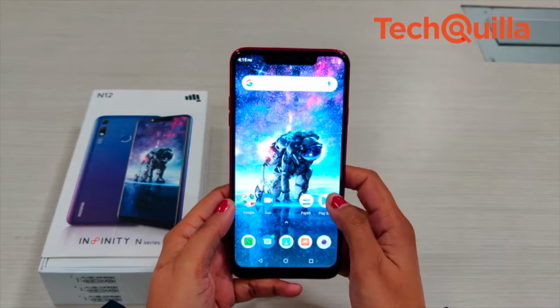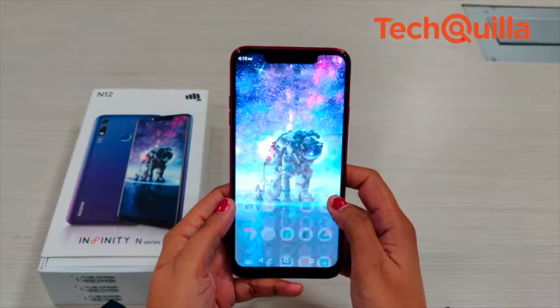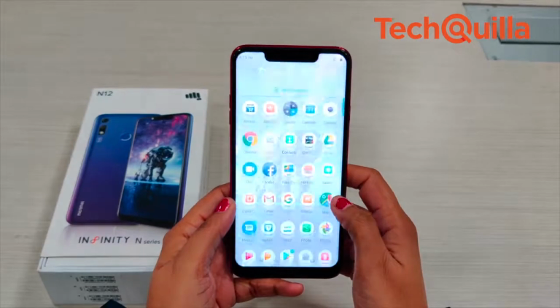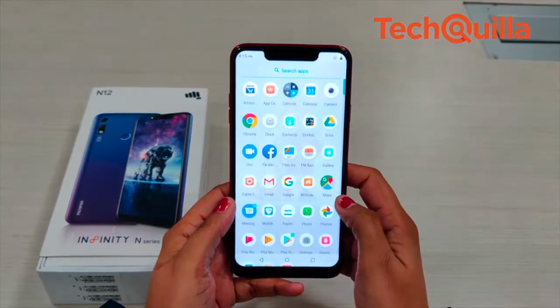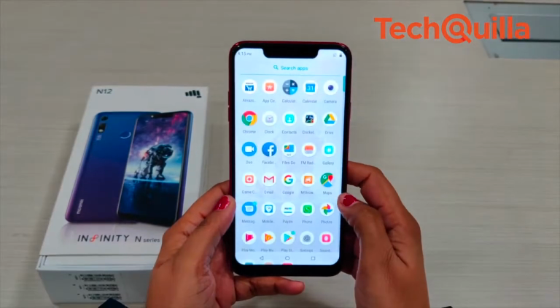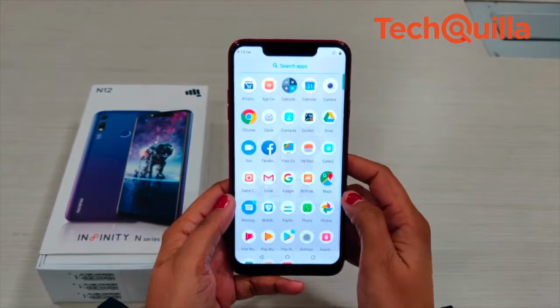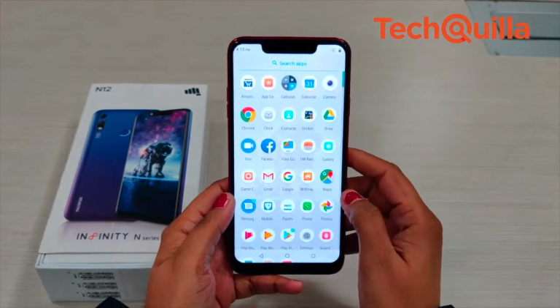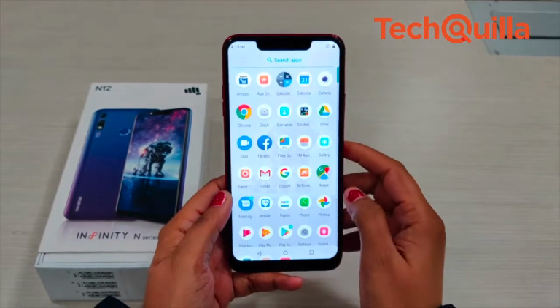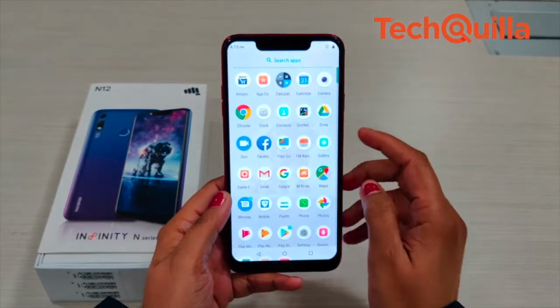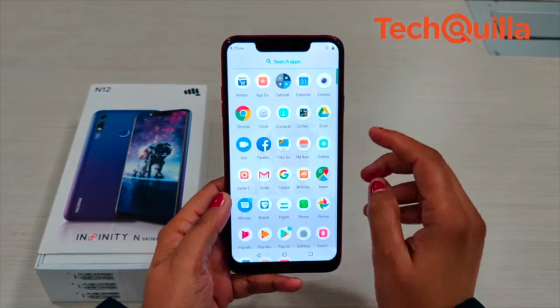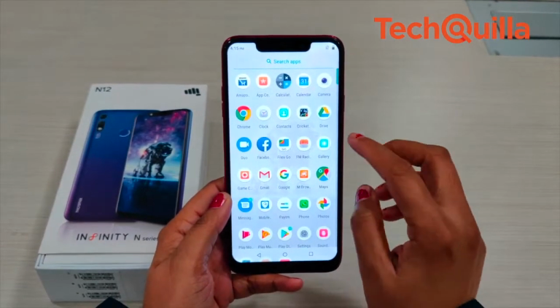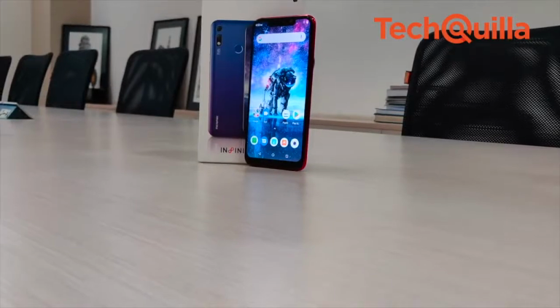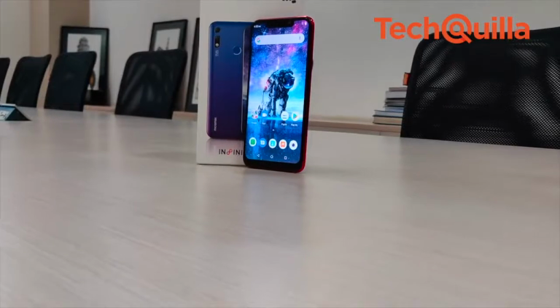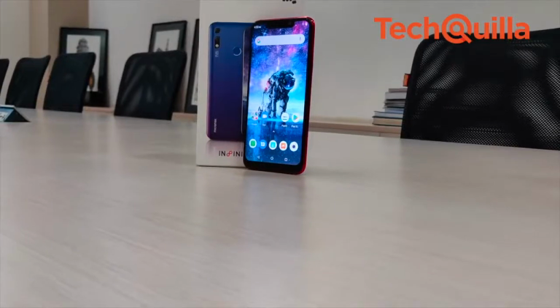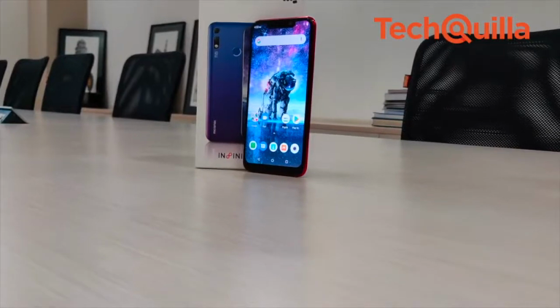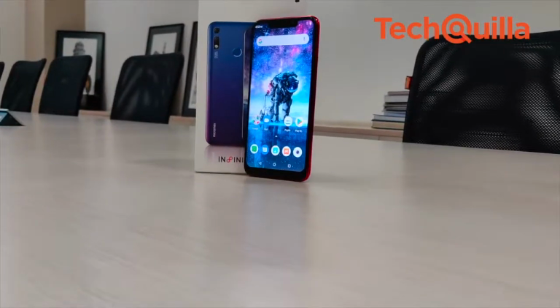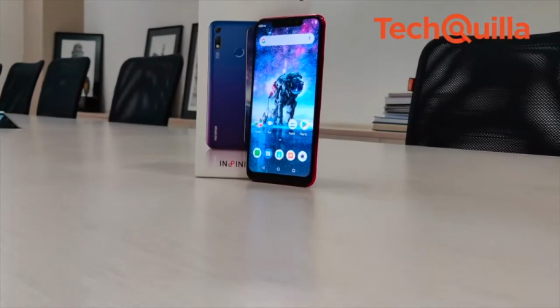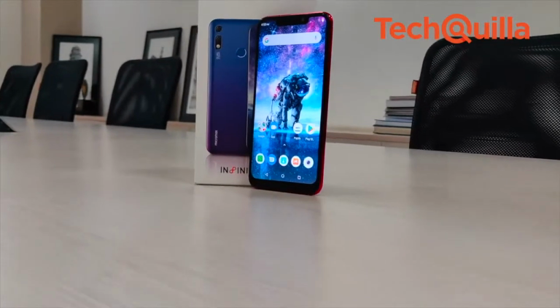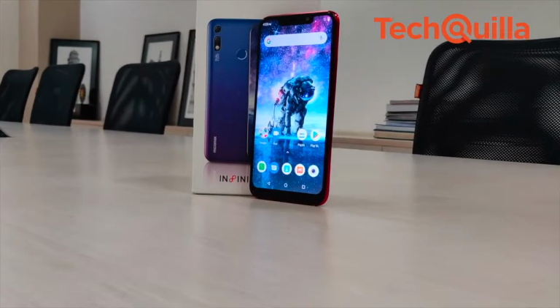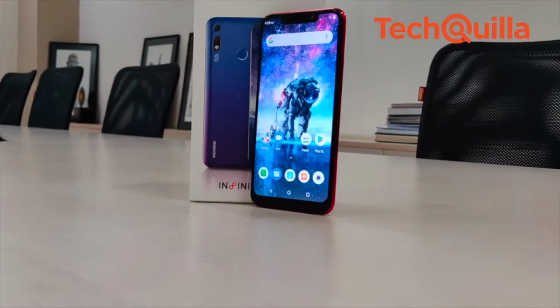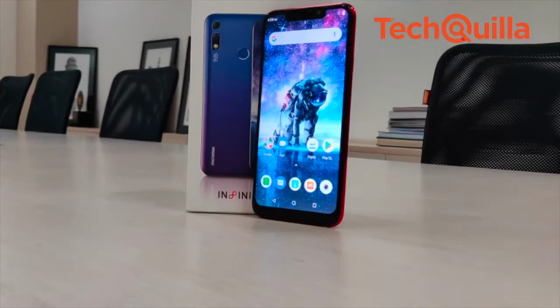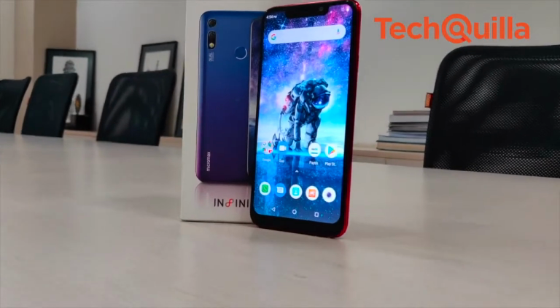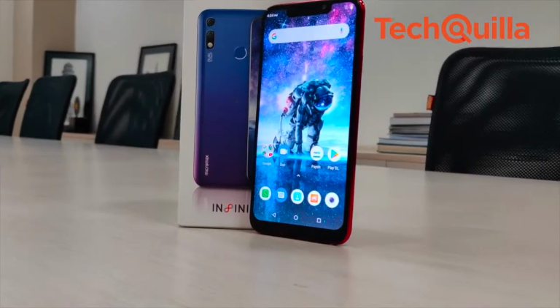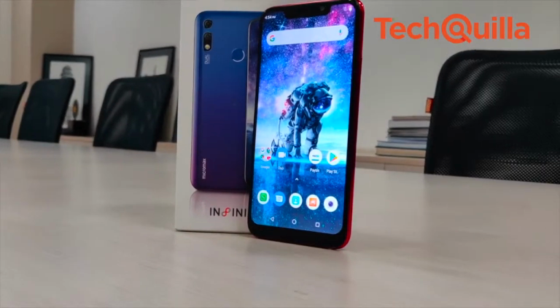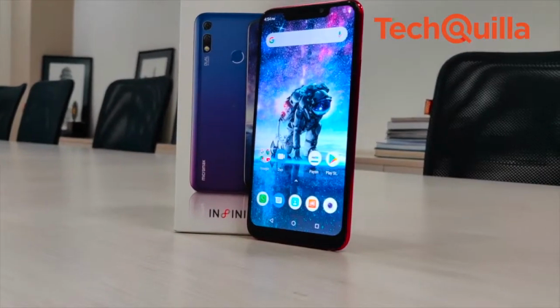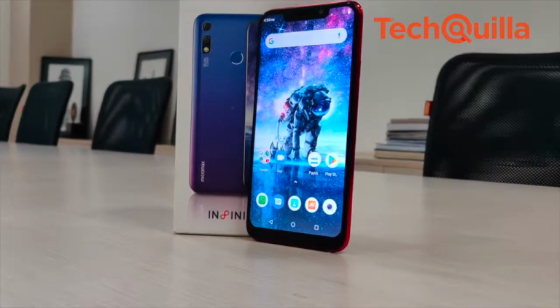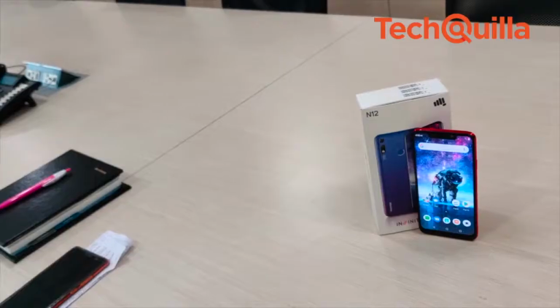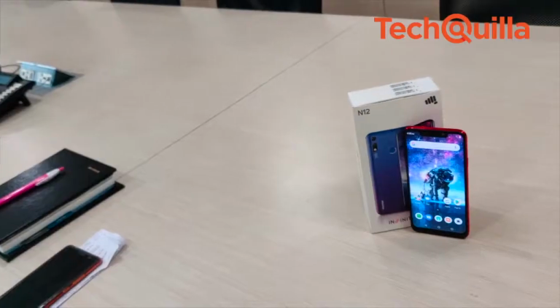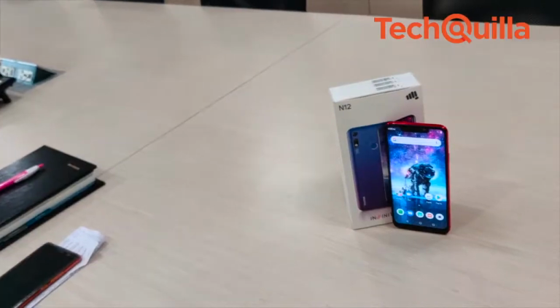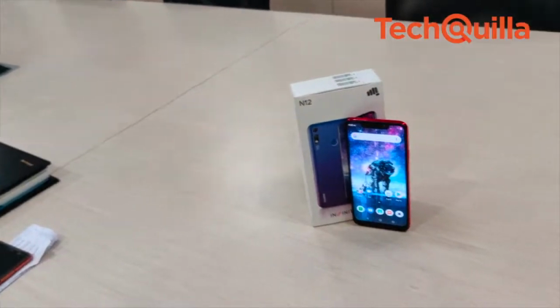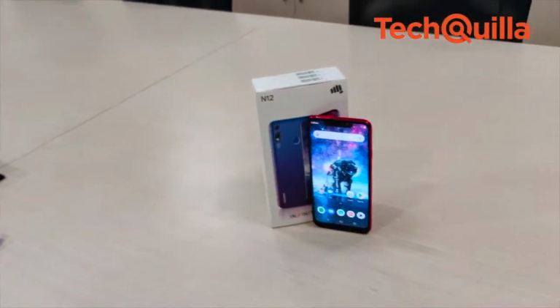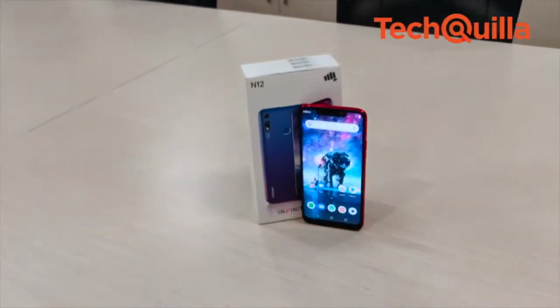Compared to many of its popular competitors, the Micromax Infinity N12 offers better features in several segments.